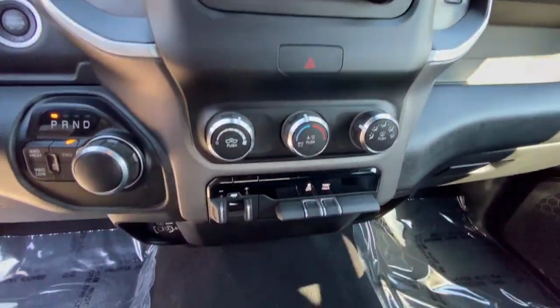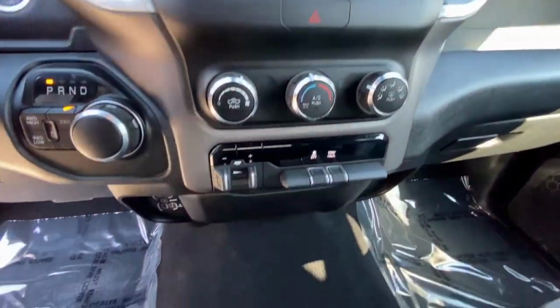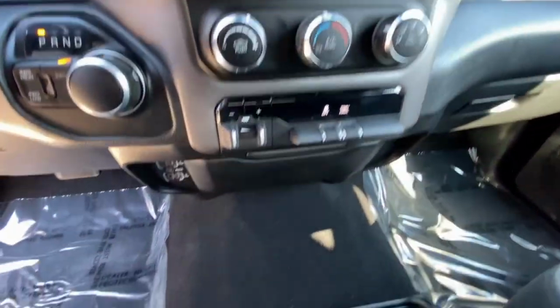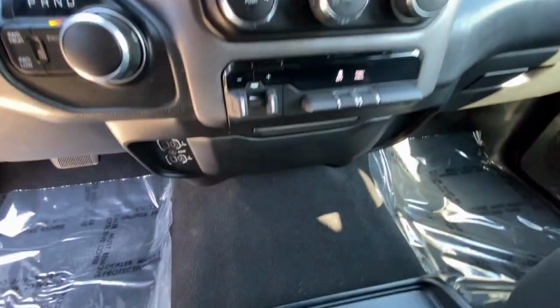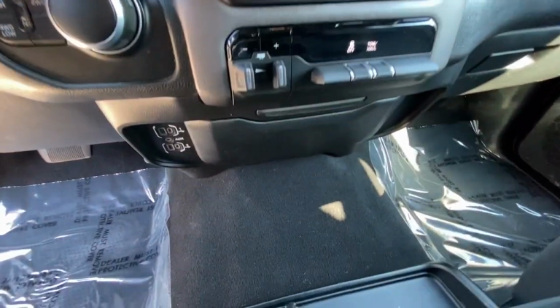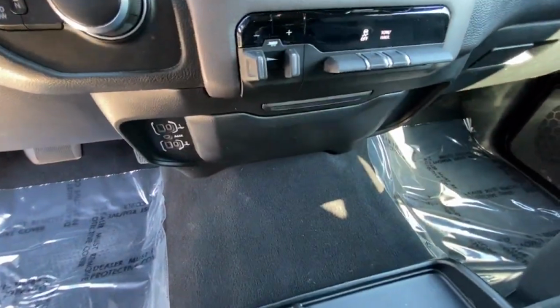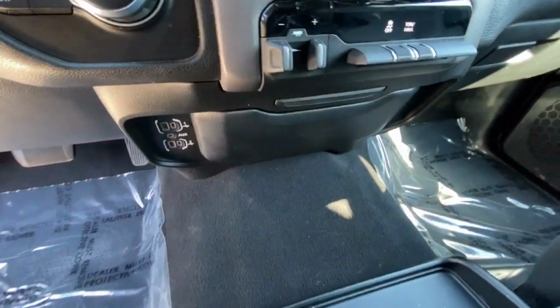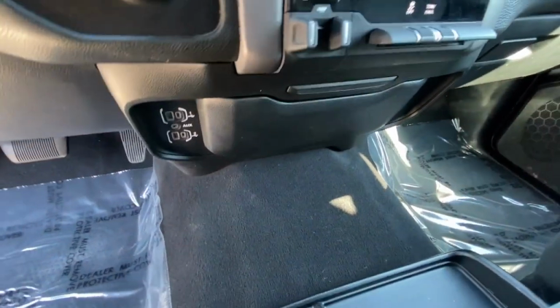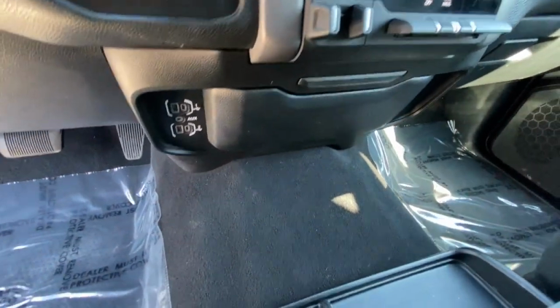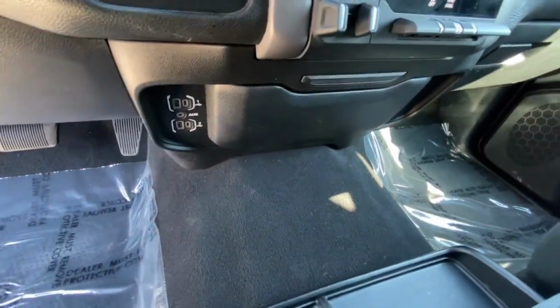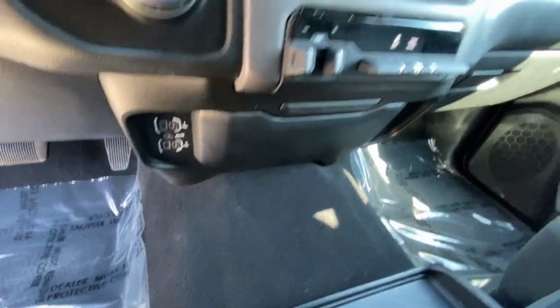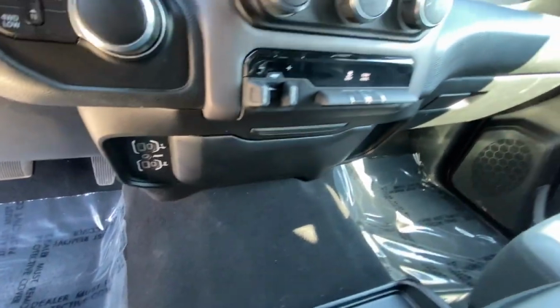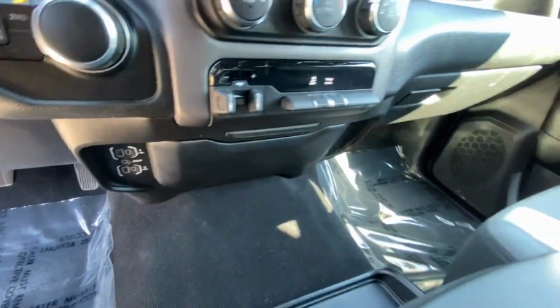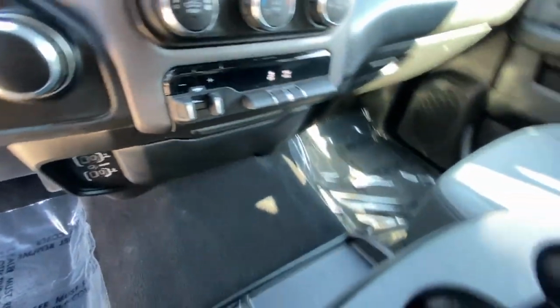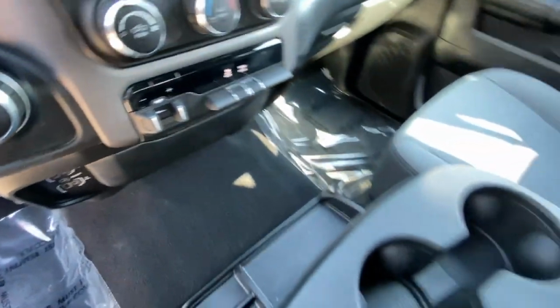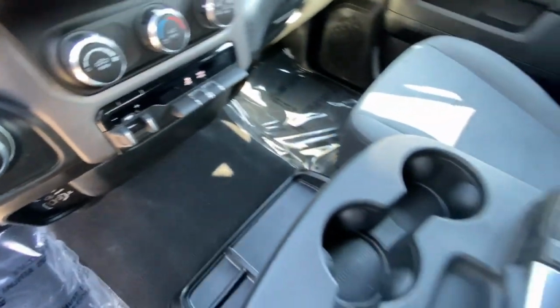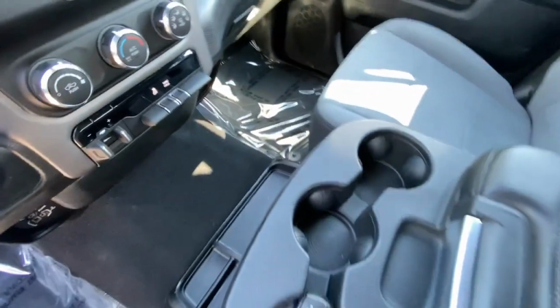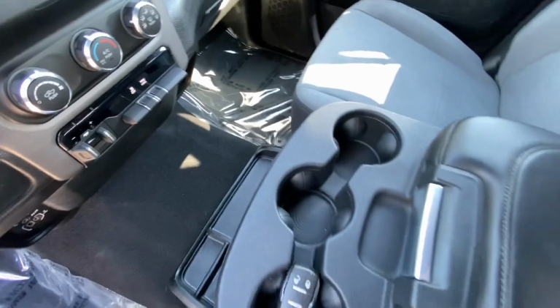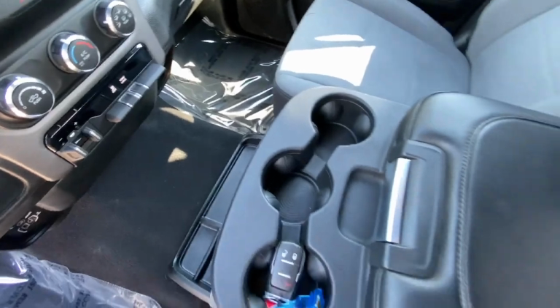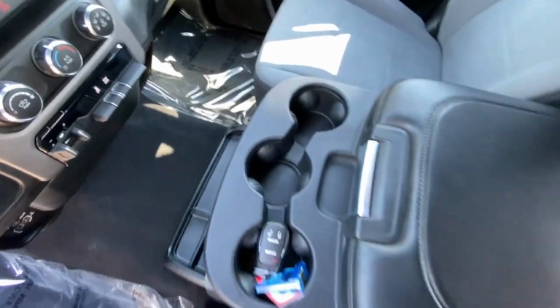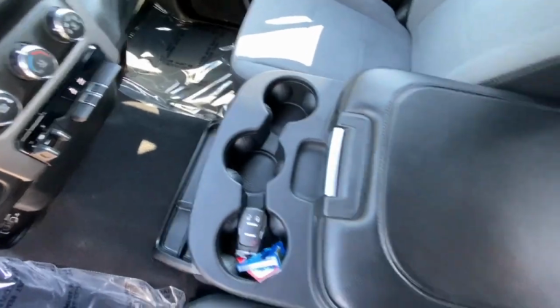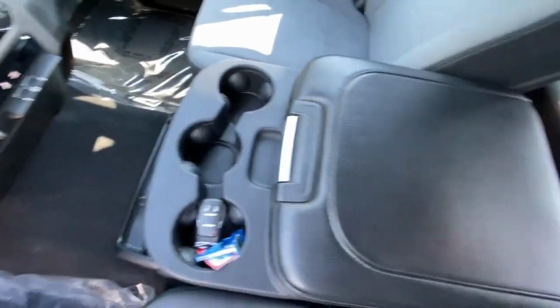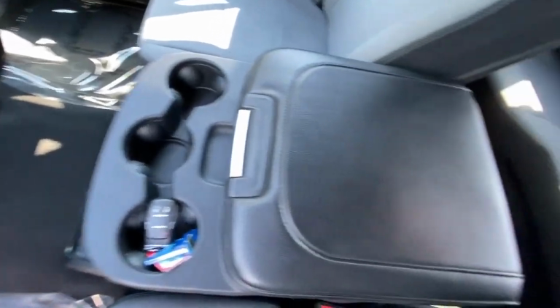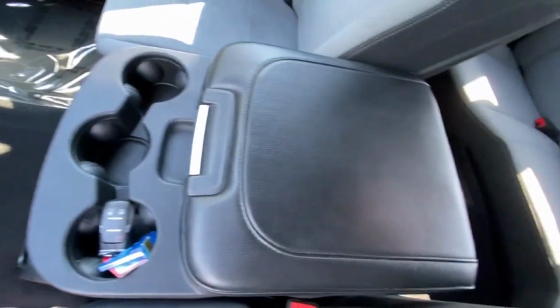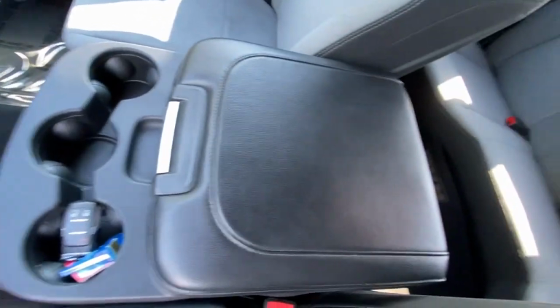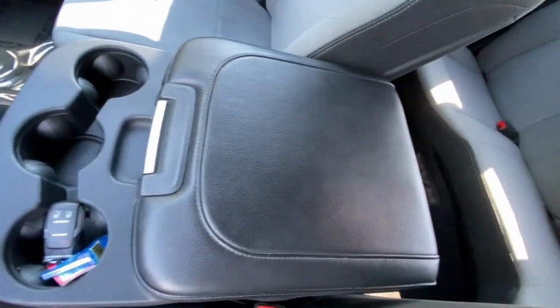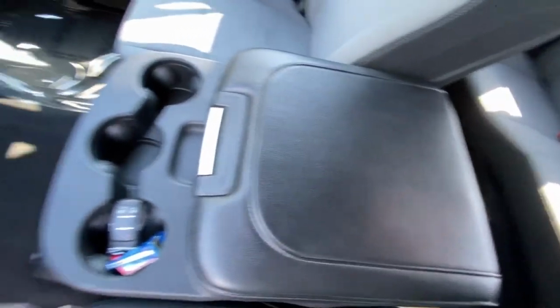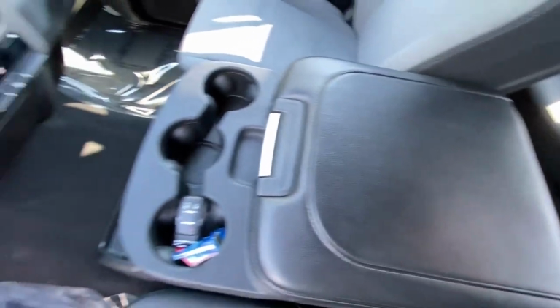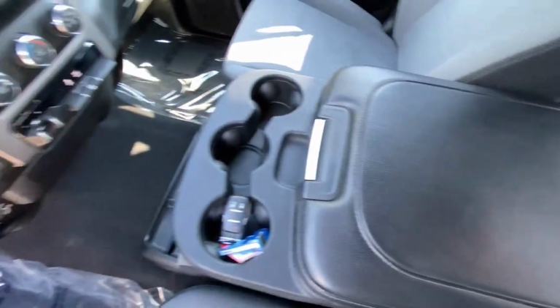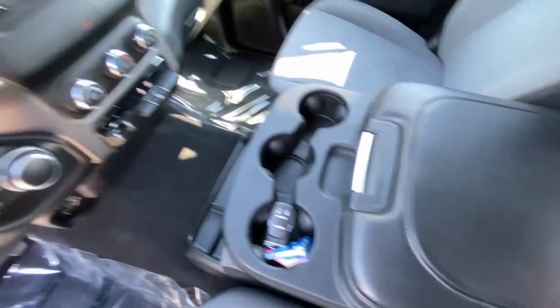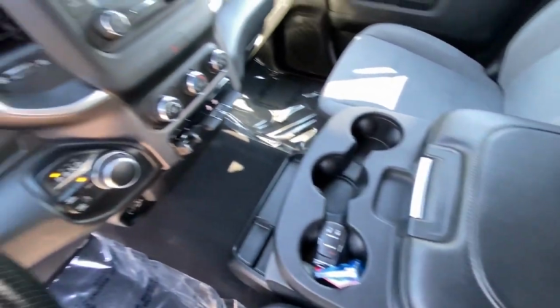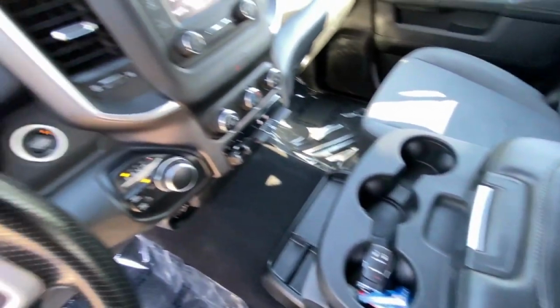Don't take risks in a truck that's not up to the task. Get the Ram 2500 and power up.